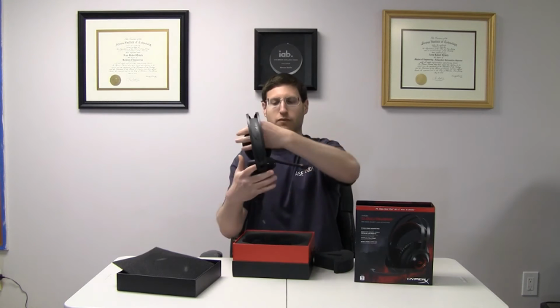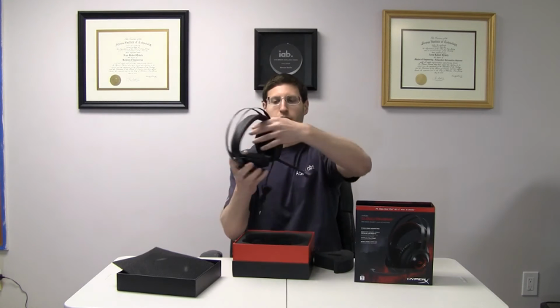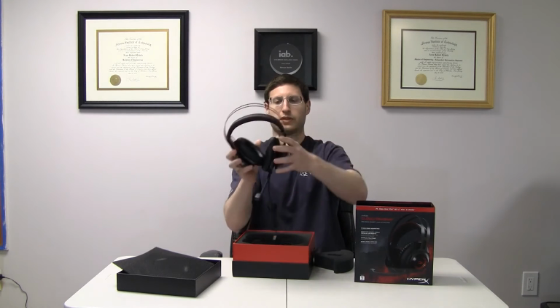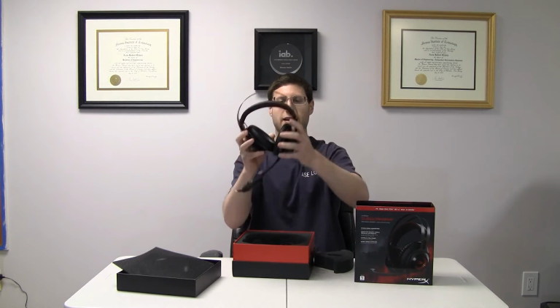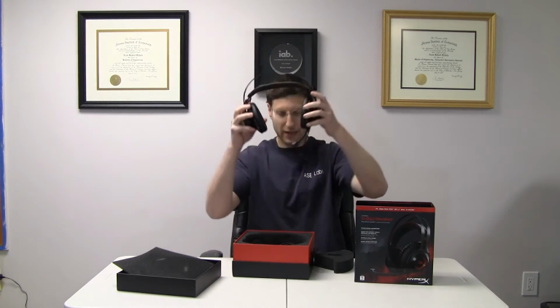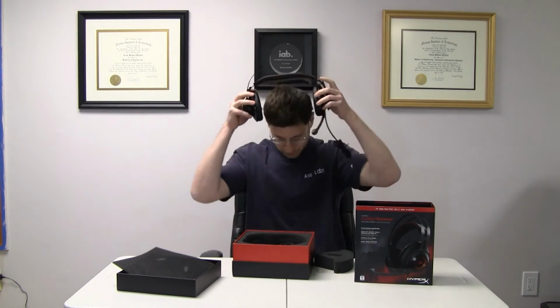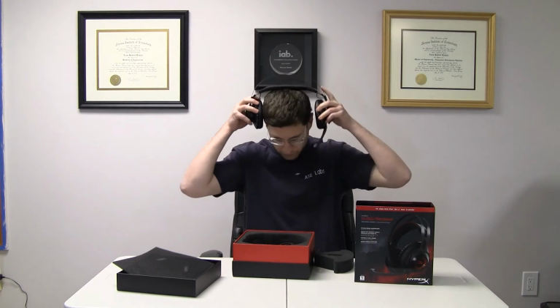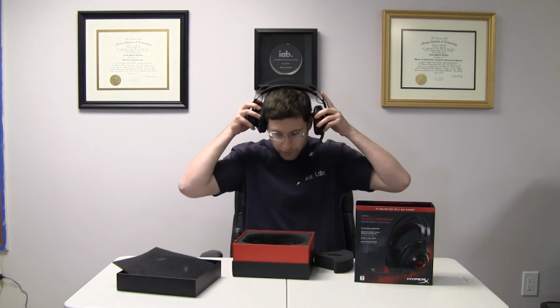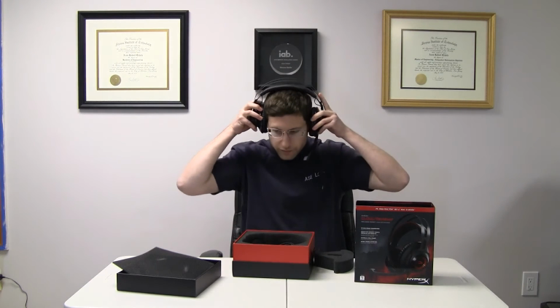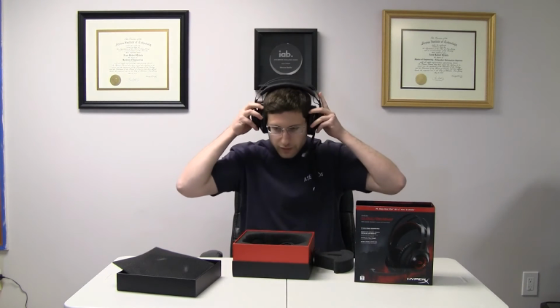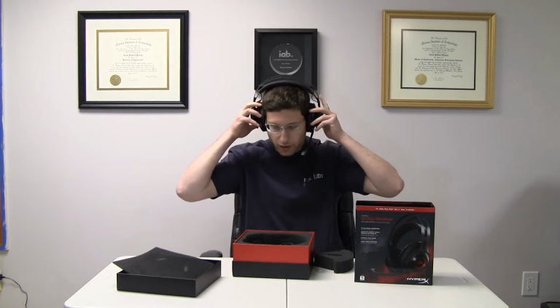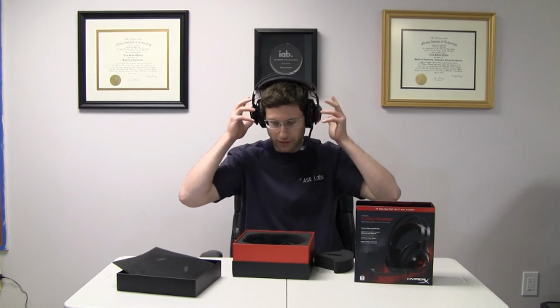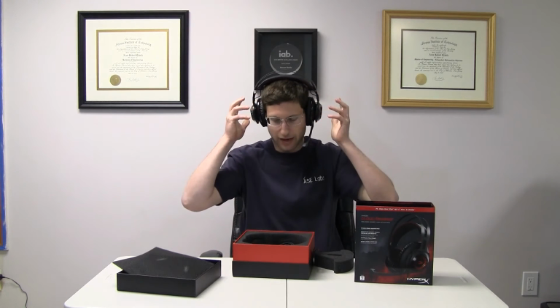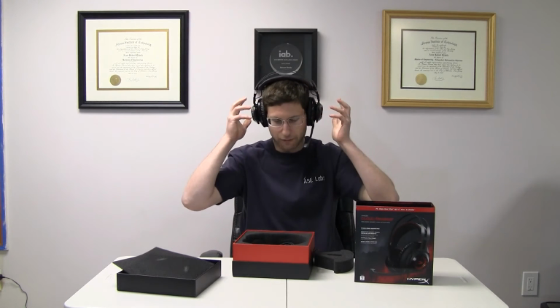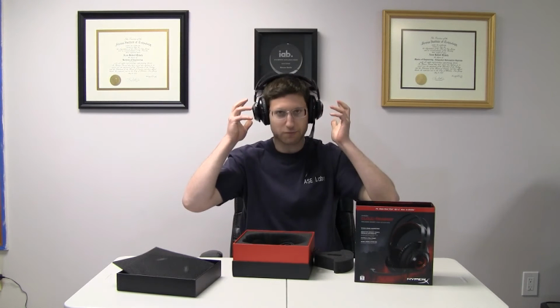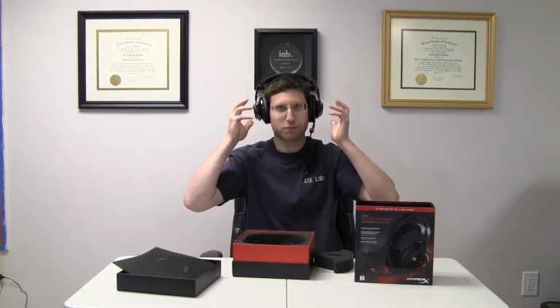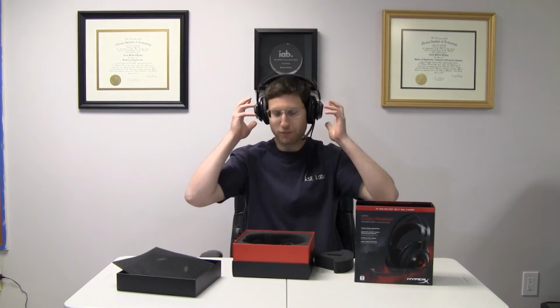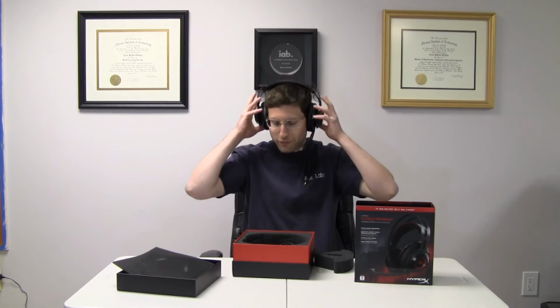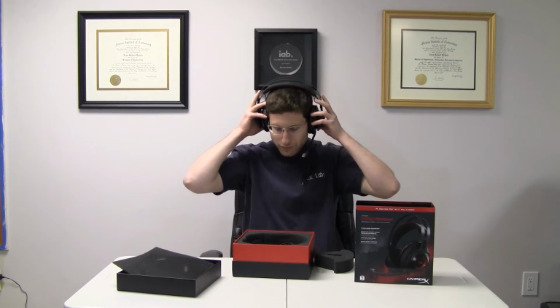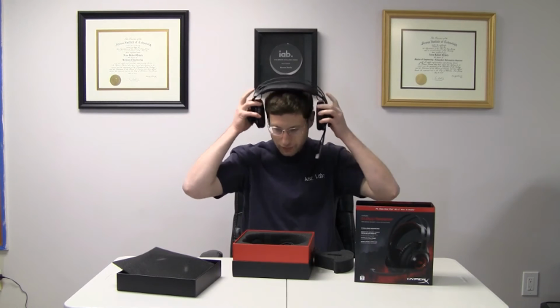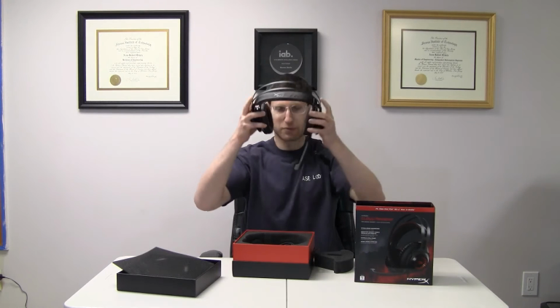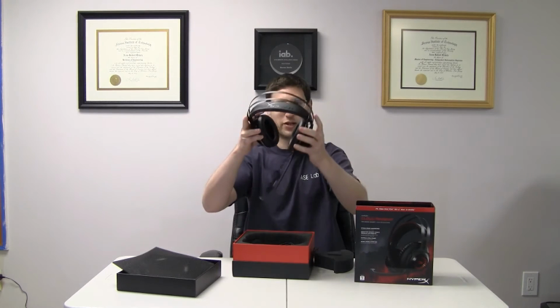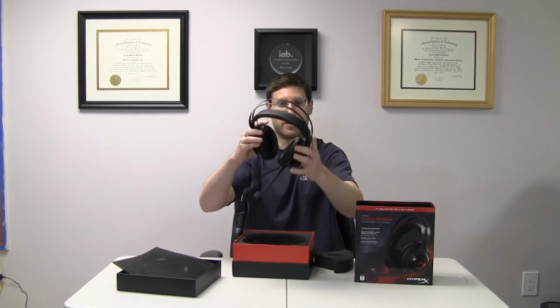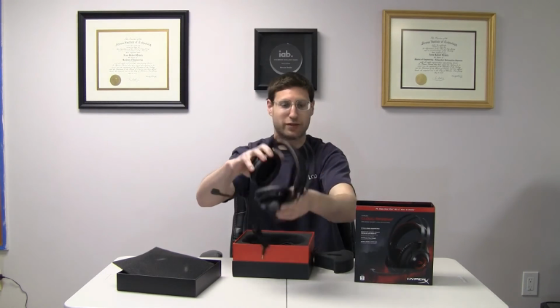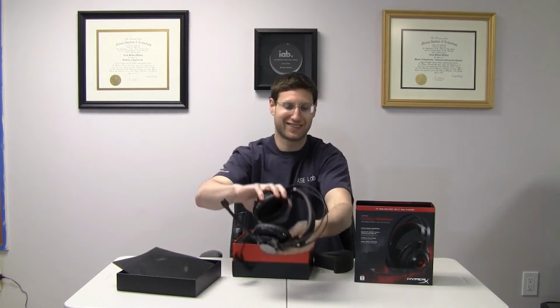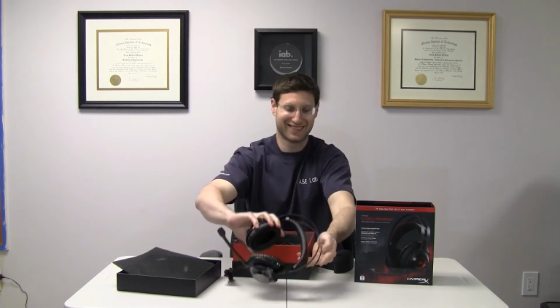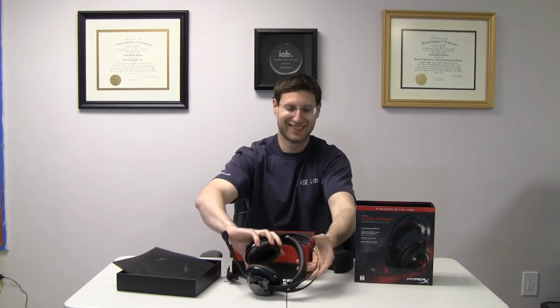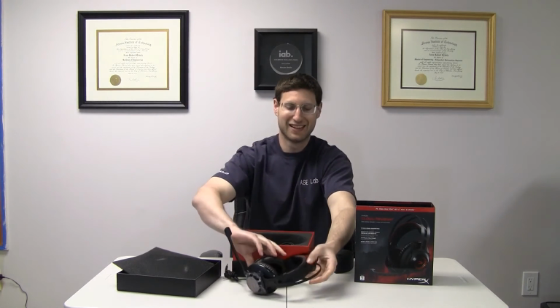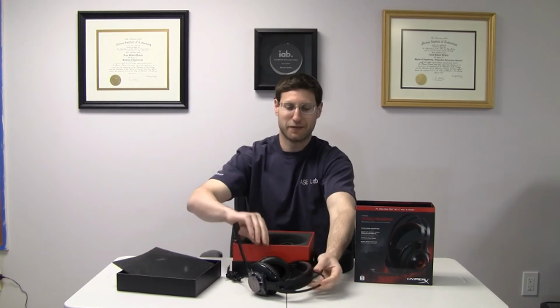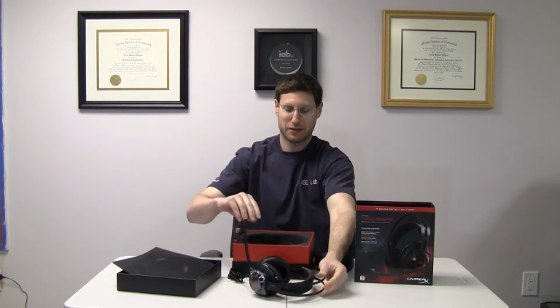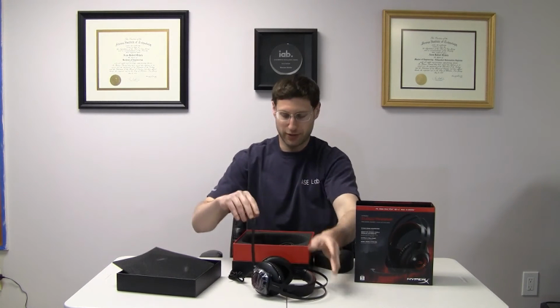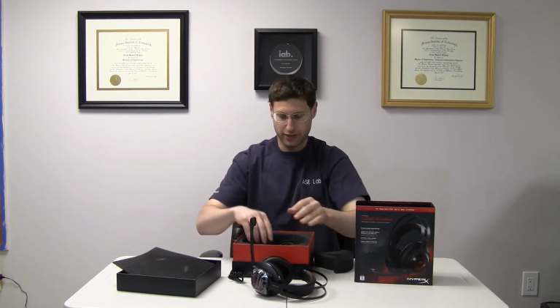So it's a headset. Oh my god, it feels pretty good. Feels pretty good.